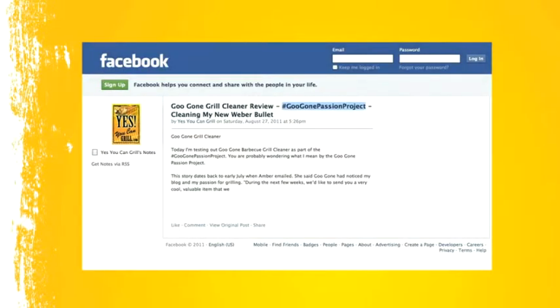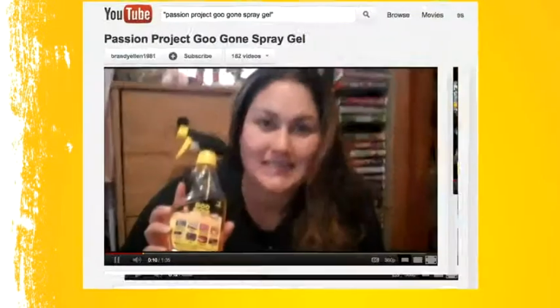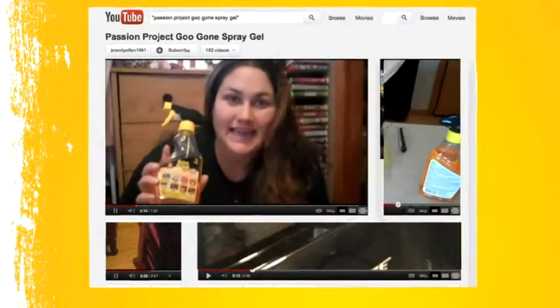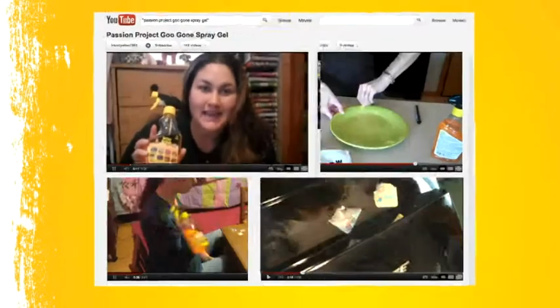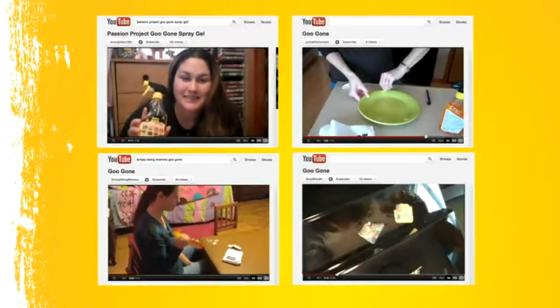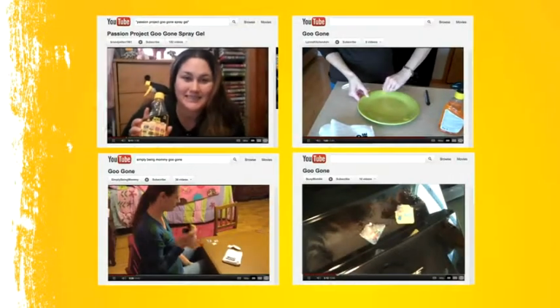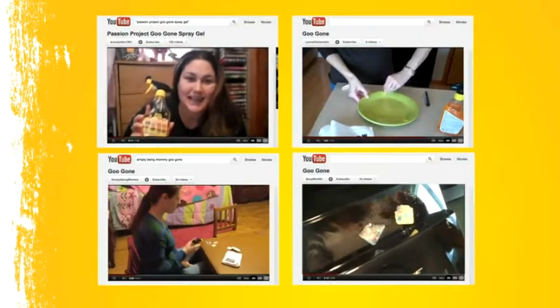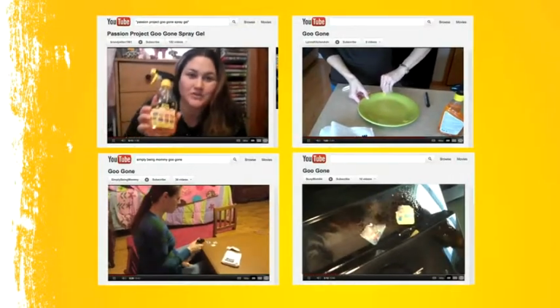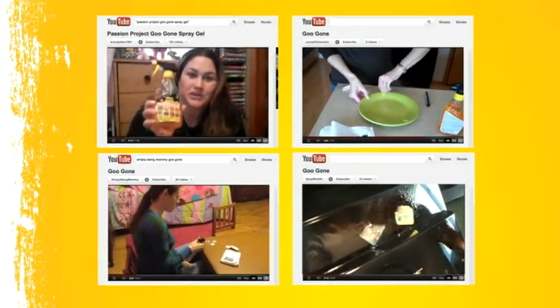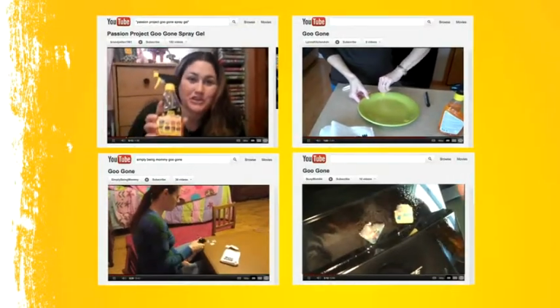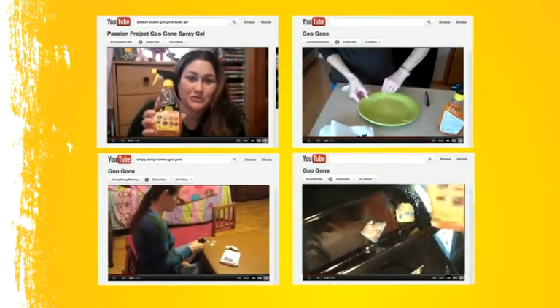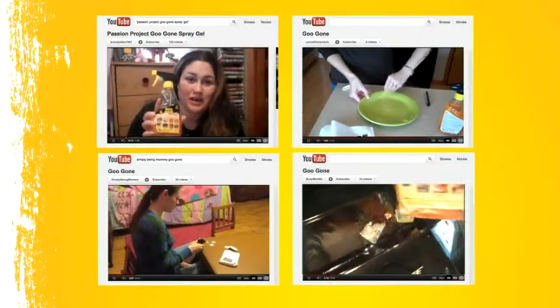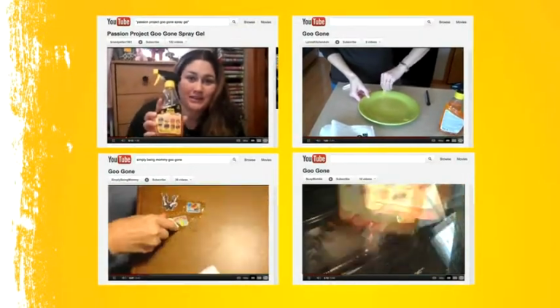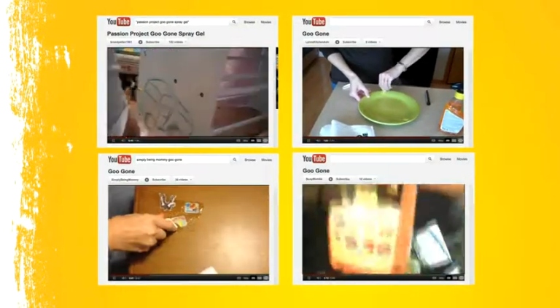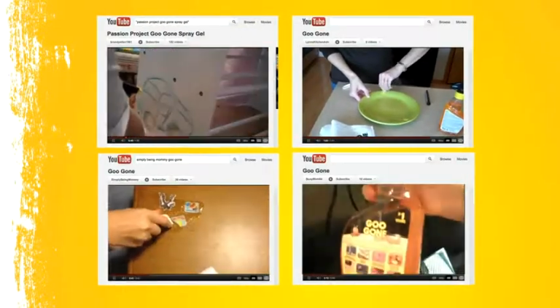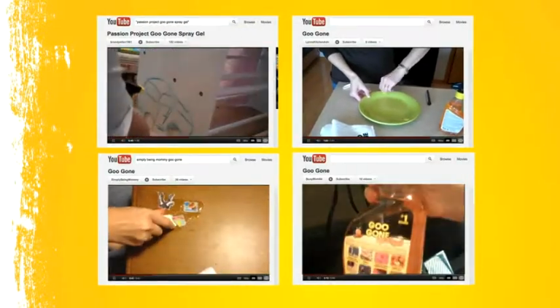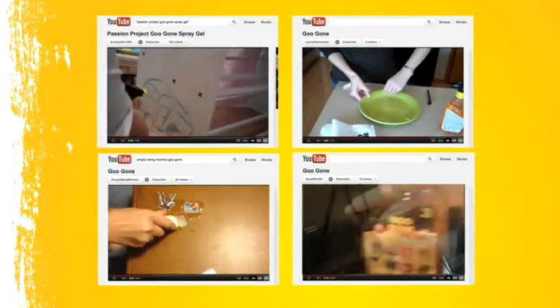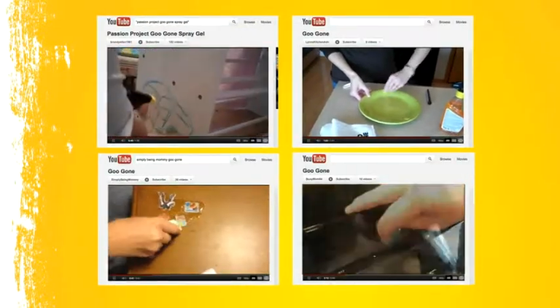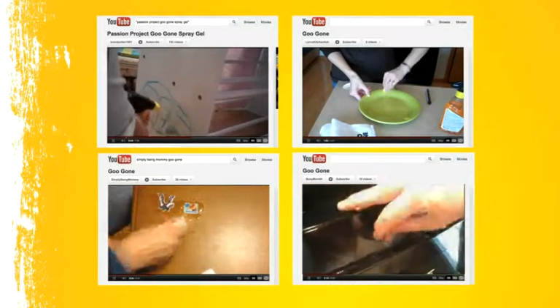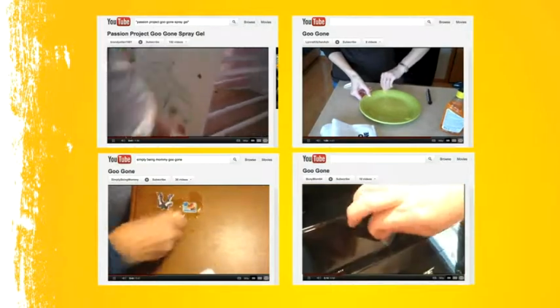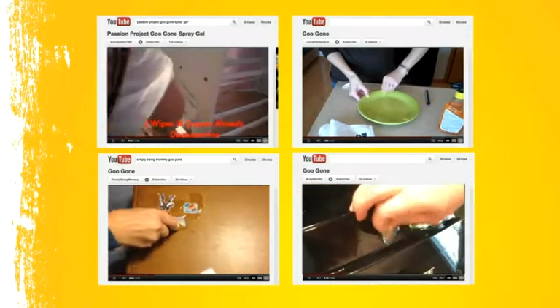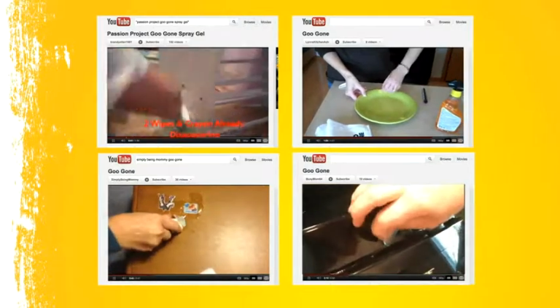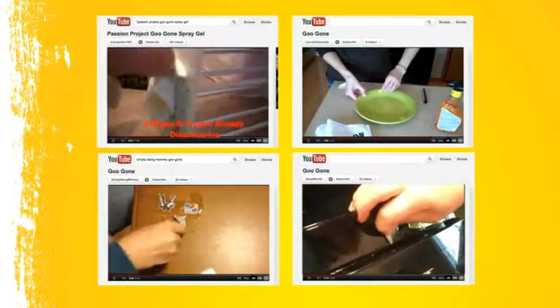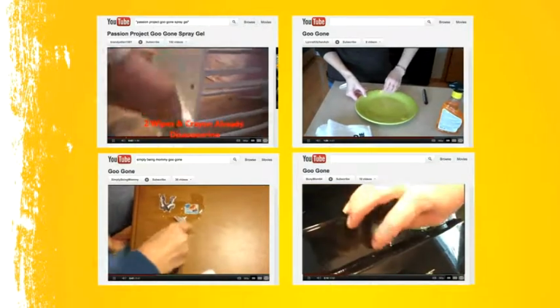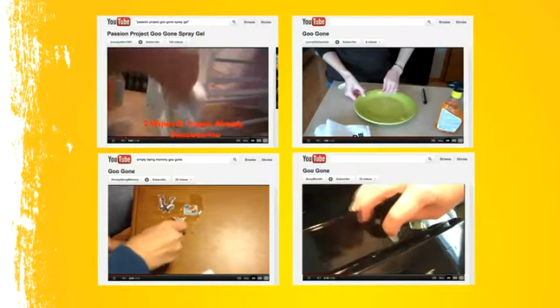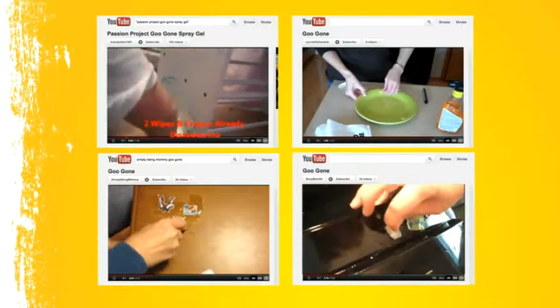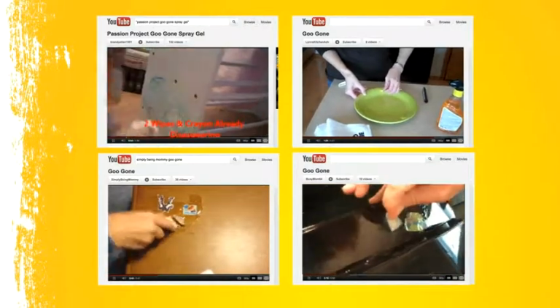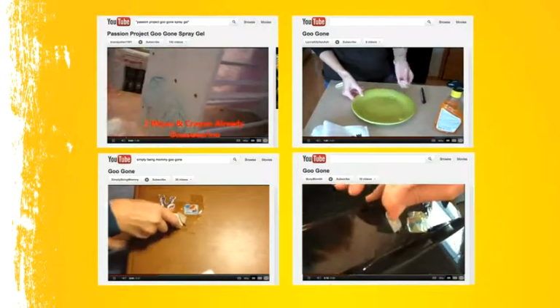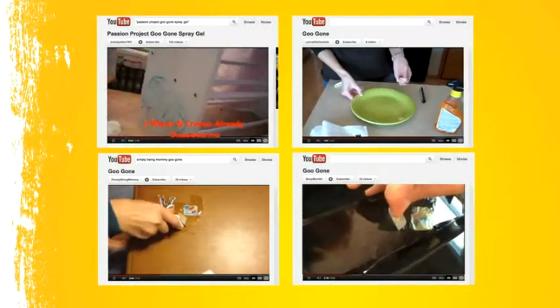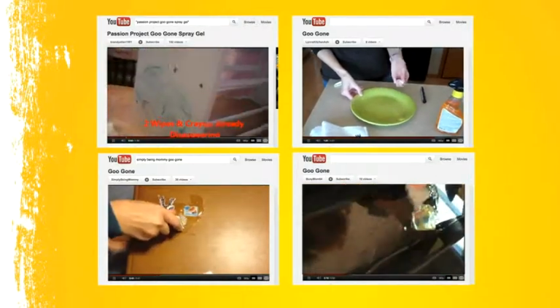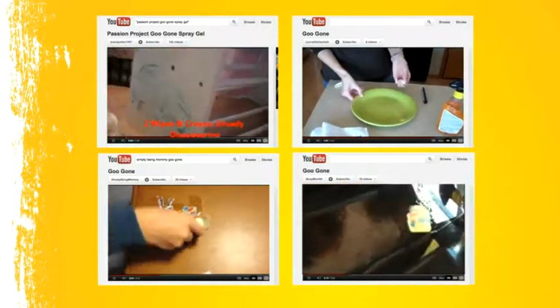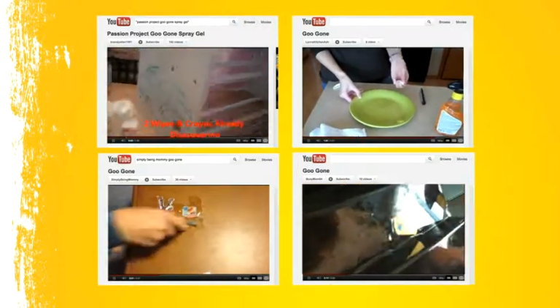Today I'm testing out Goo Gone. All we have to do is spray, and the sticker is coming right off.